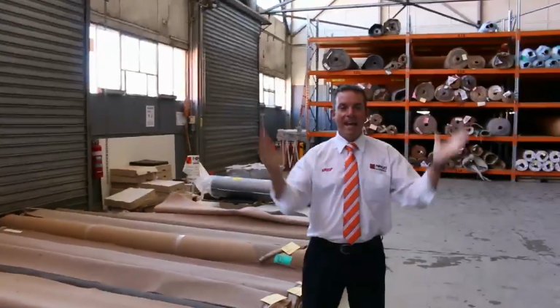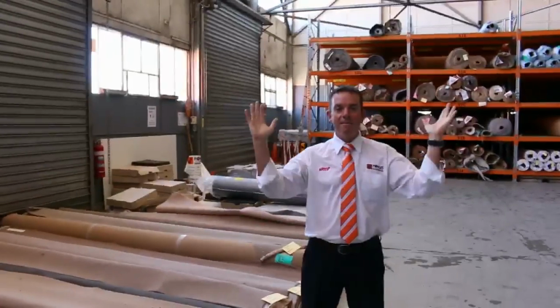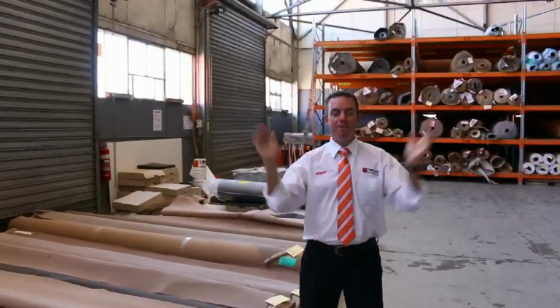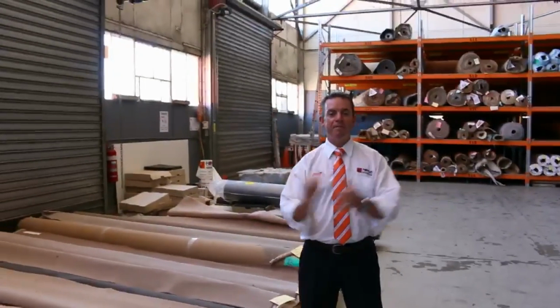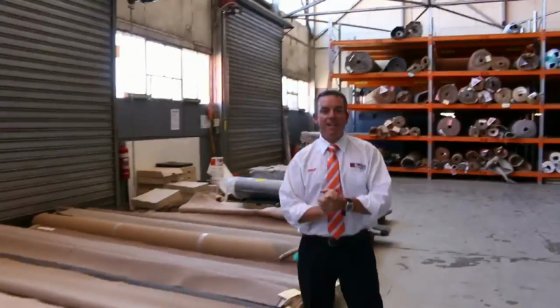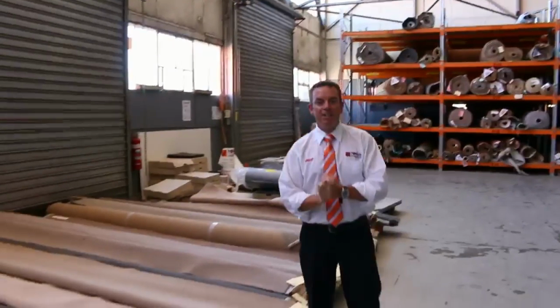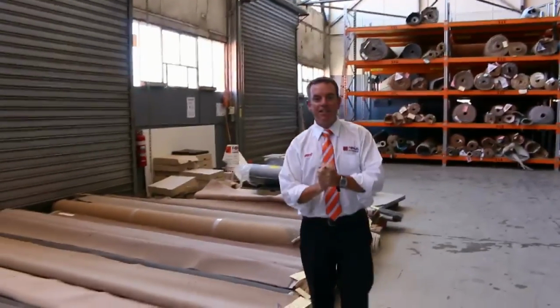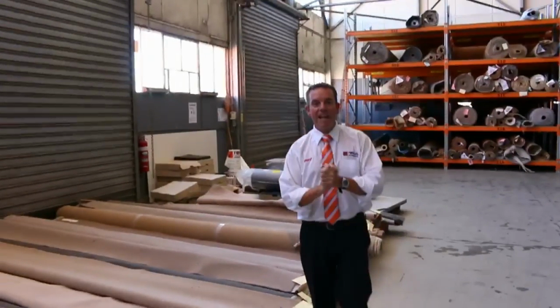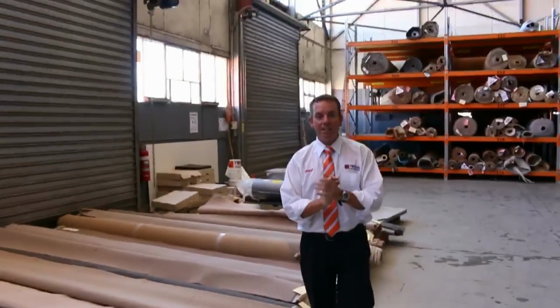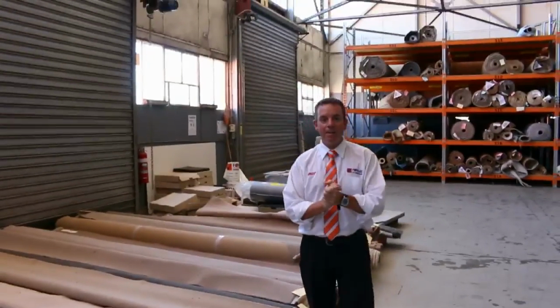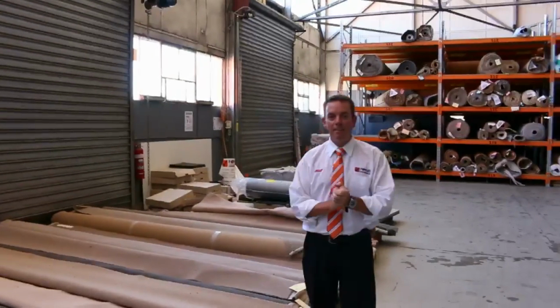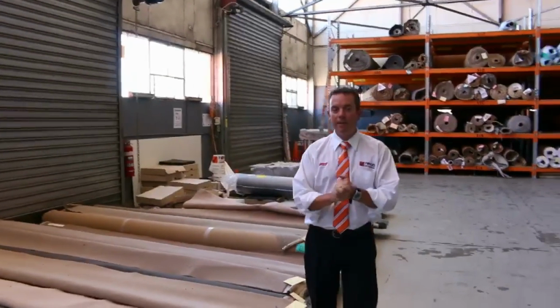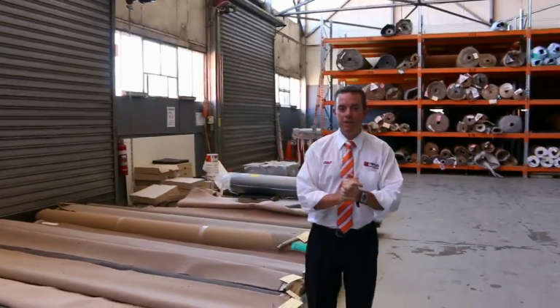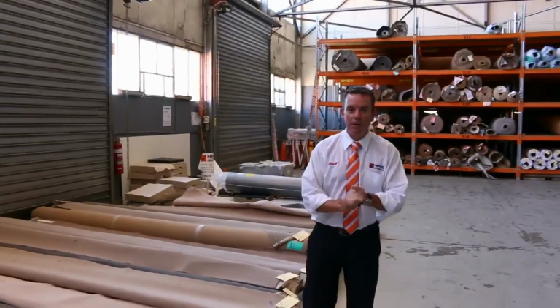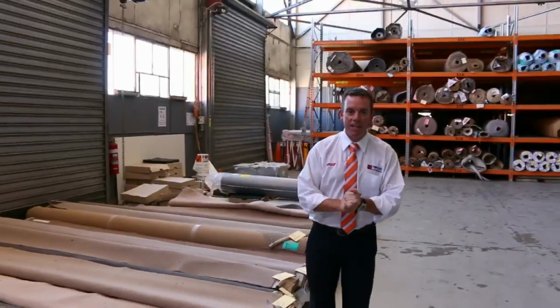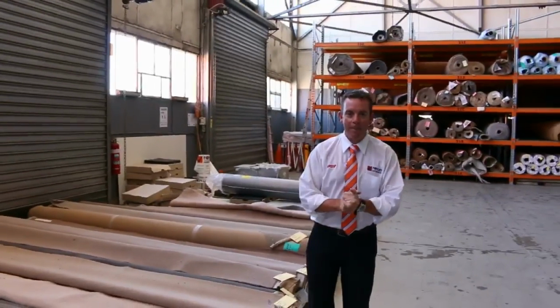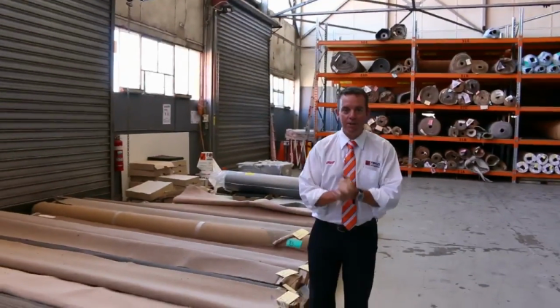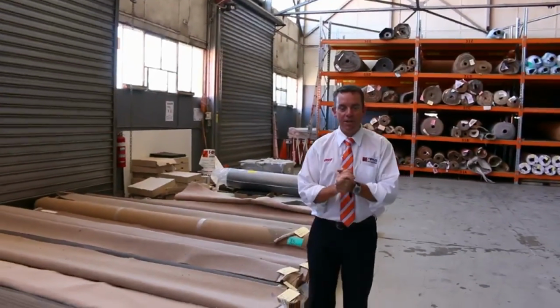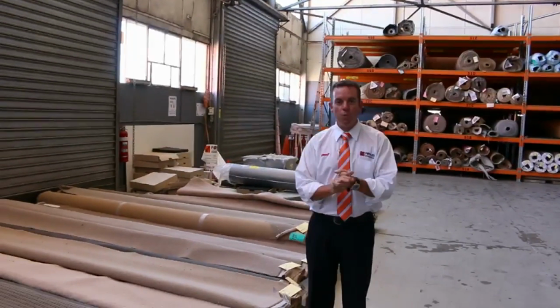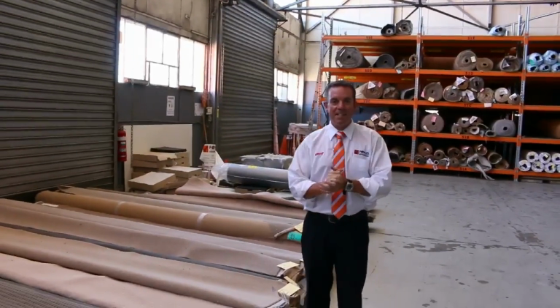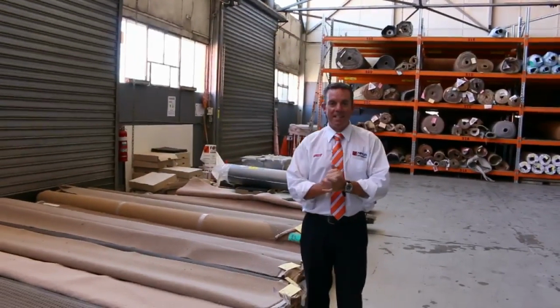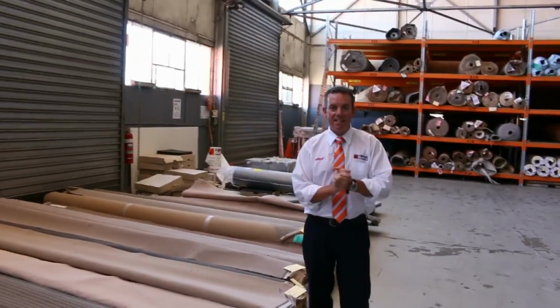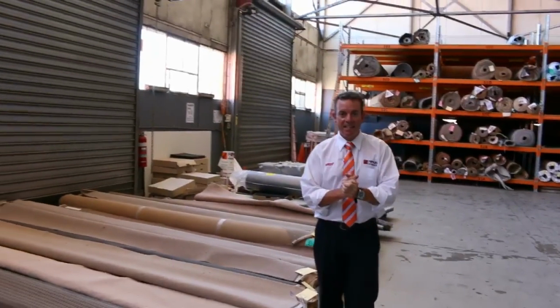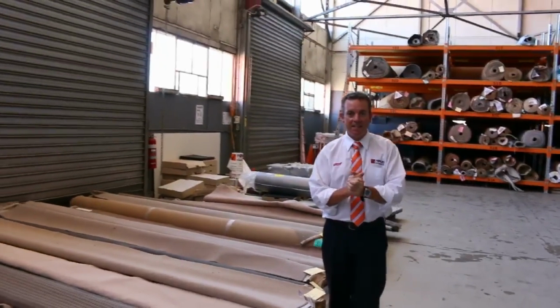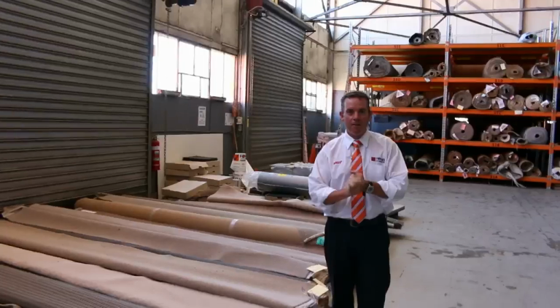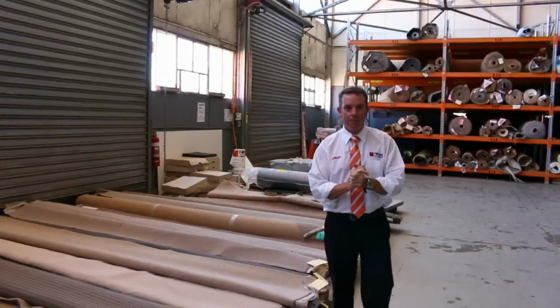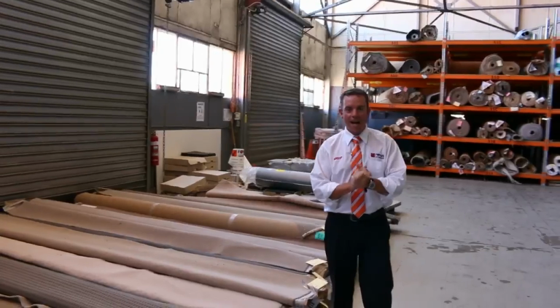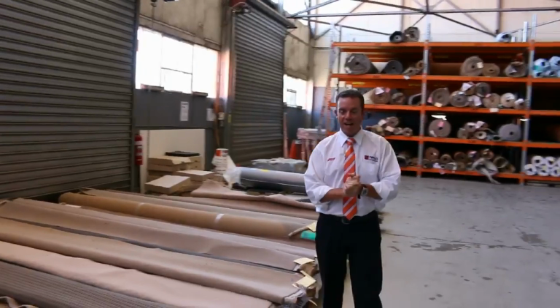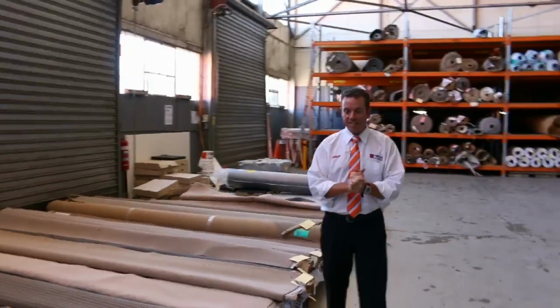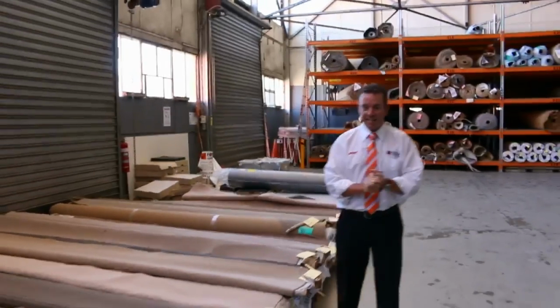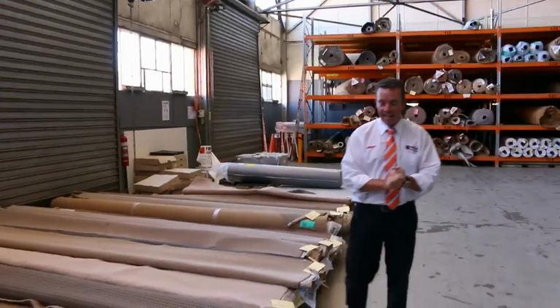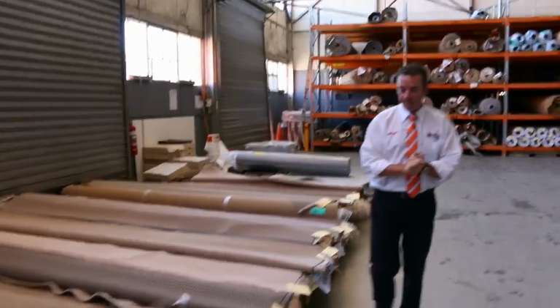G'day, I'm John from Fowles Auctions and Sales. I'm here to preview tomorrow's carpet auction. It's Wednesday the 16th of March at 10am.